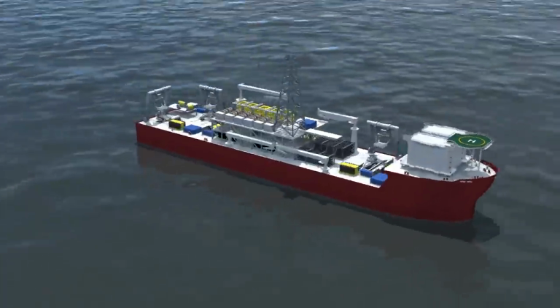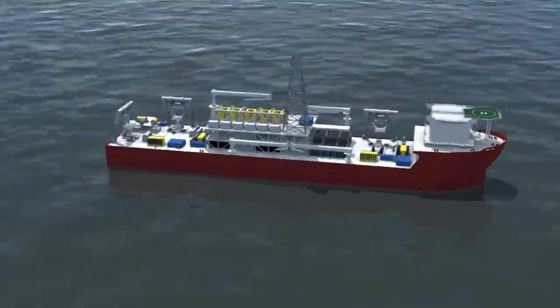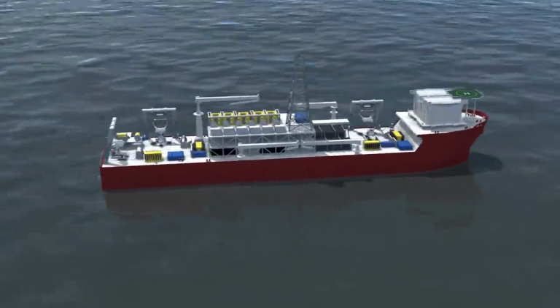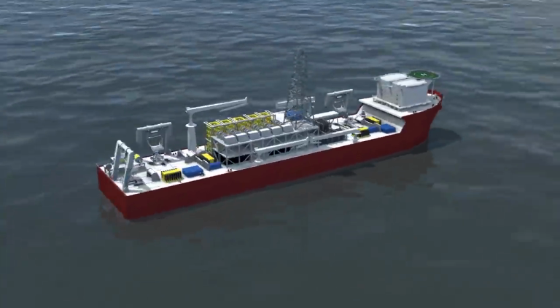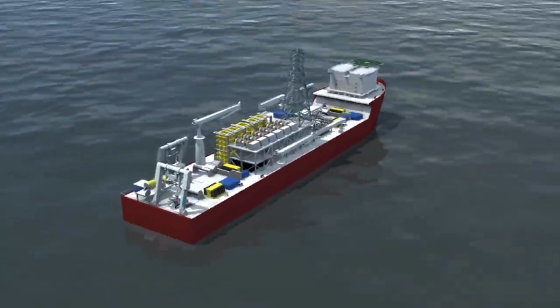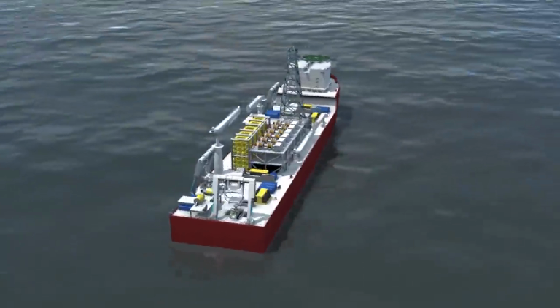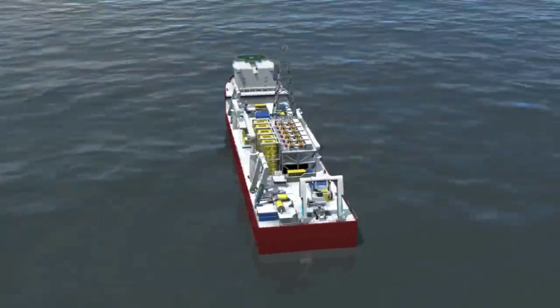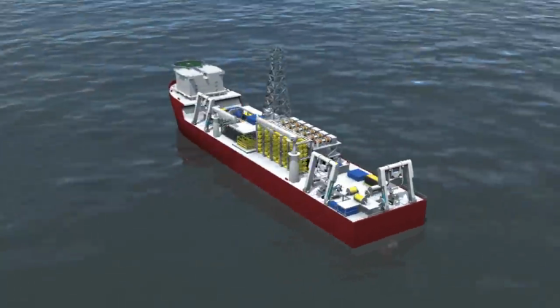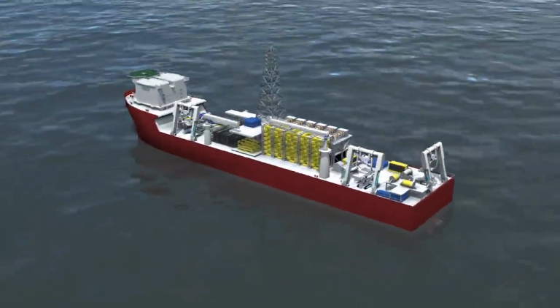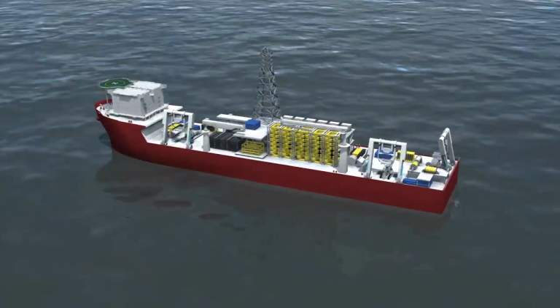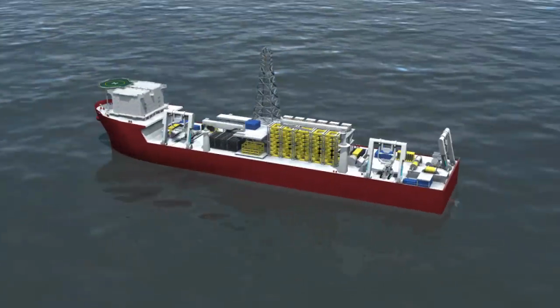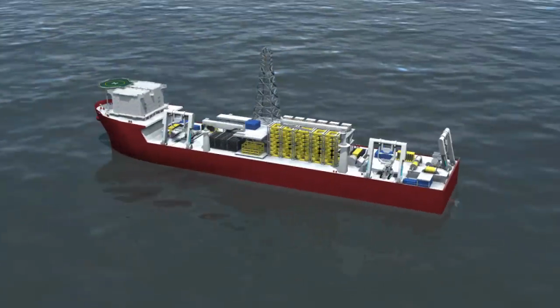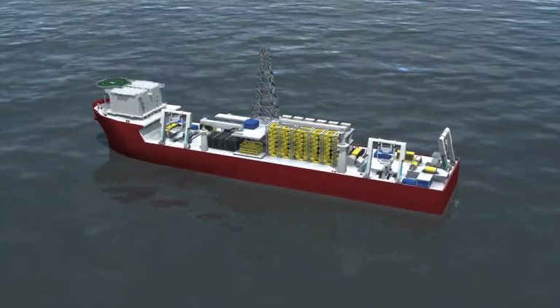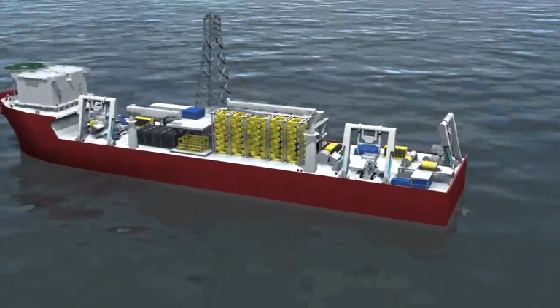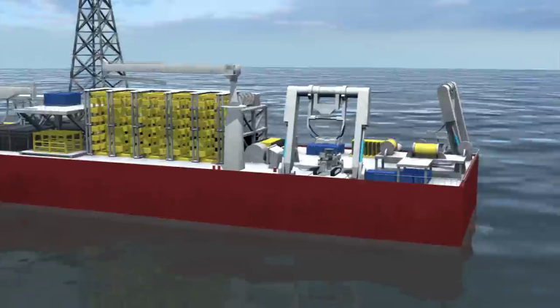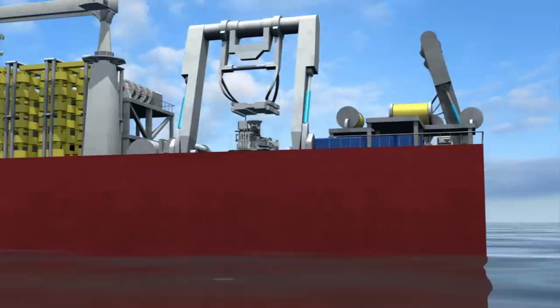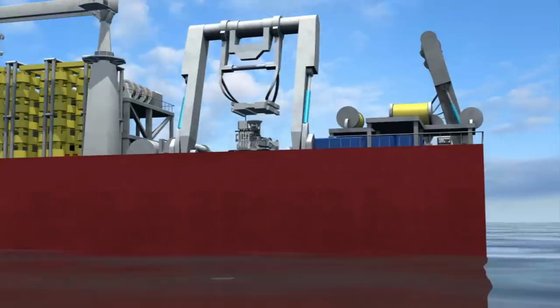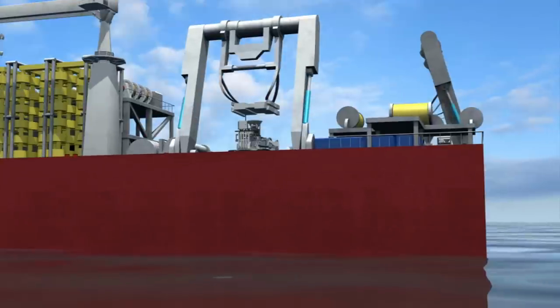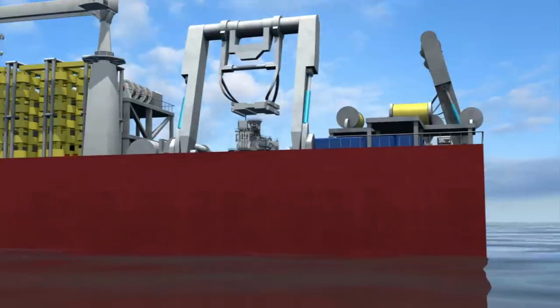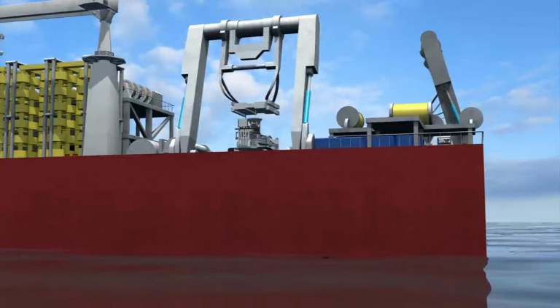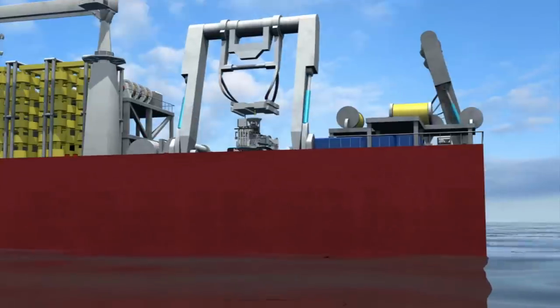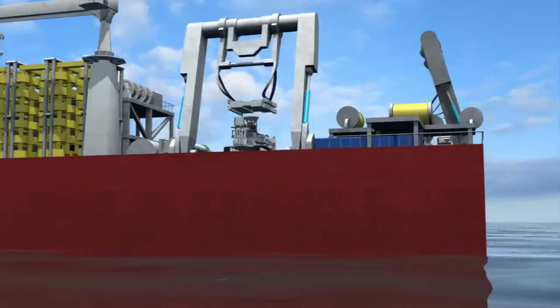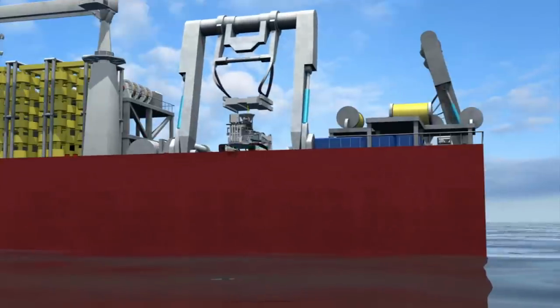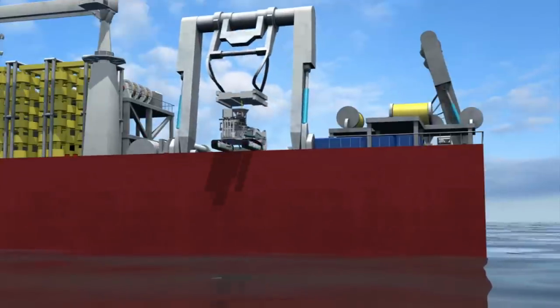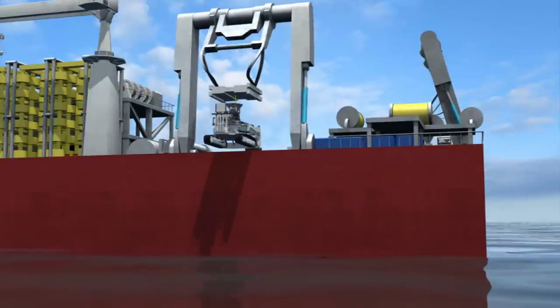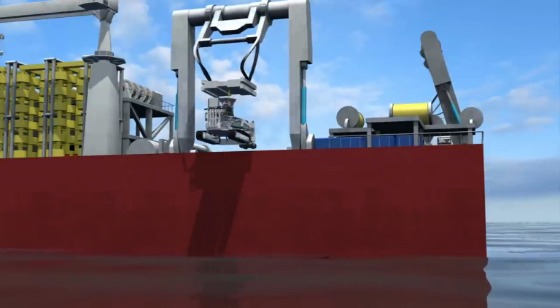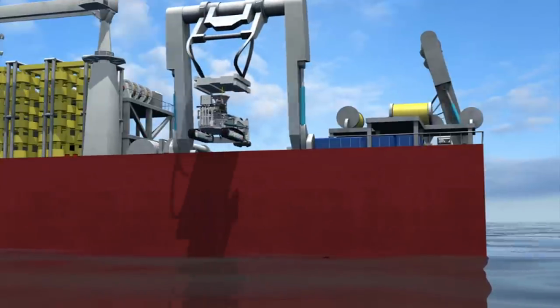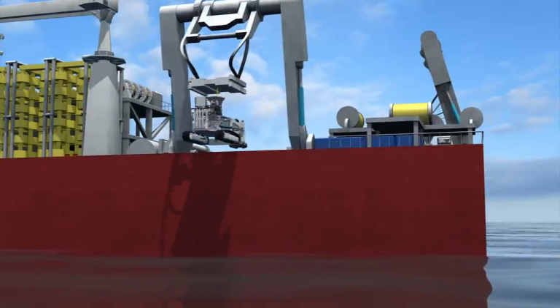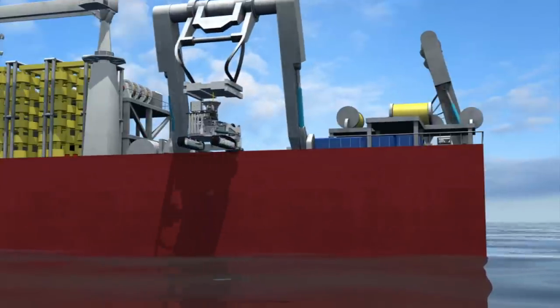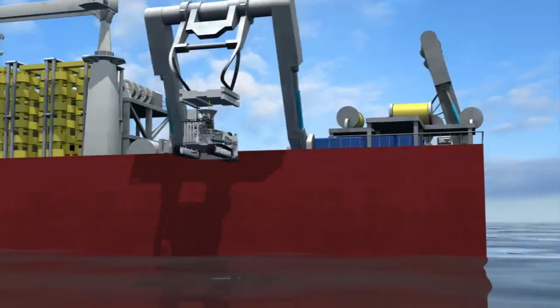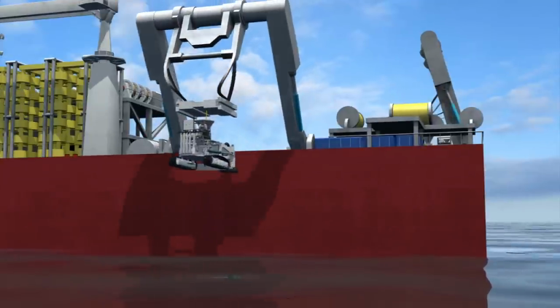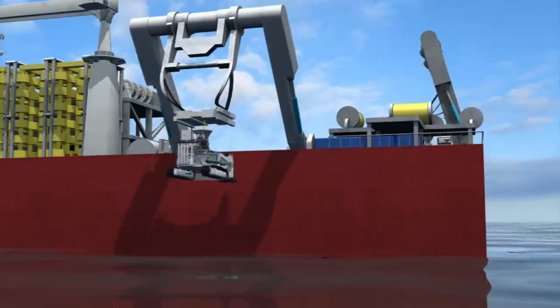To mine mineral-rich rock from the seabed, a support vessel arrives at the site and launches three mining vehicles.